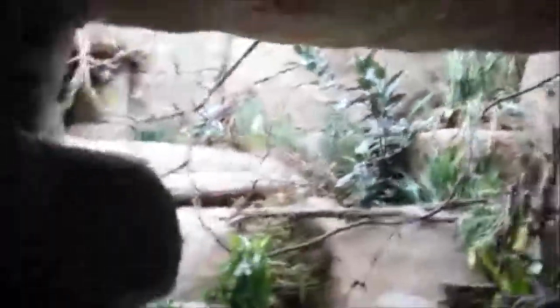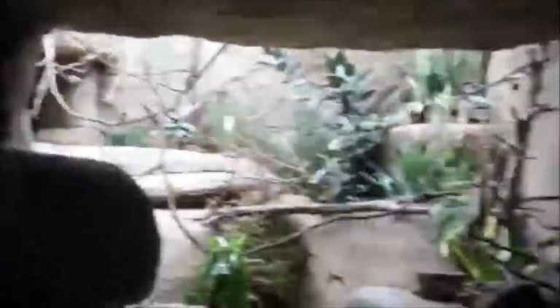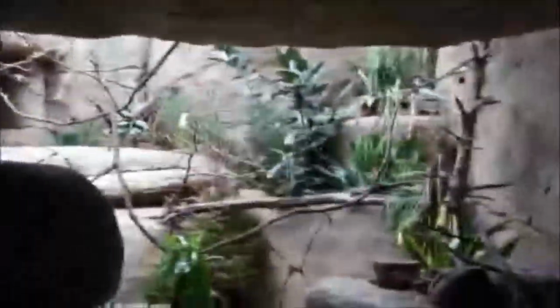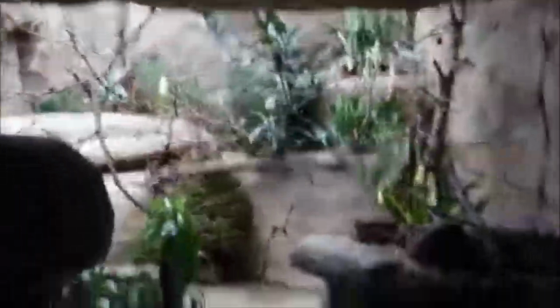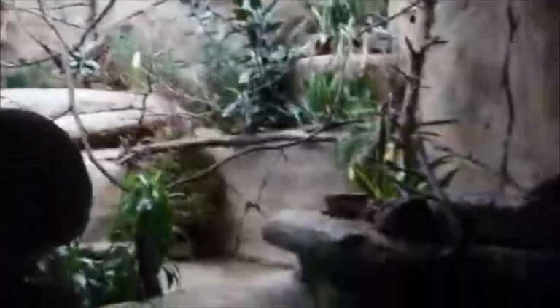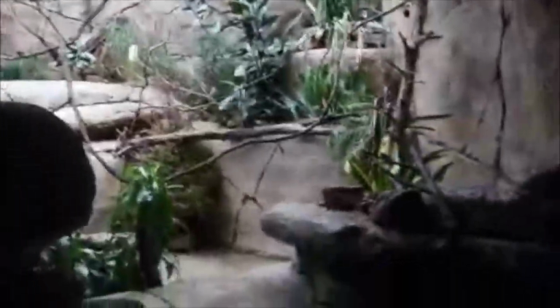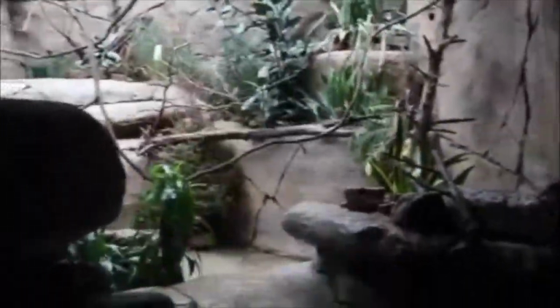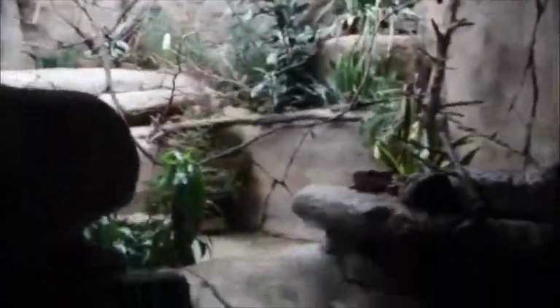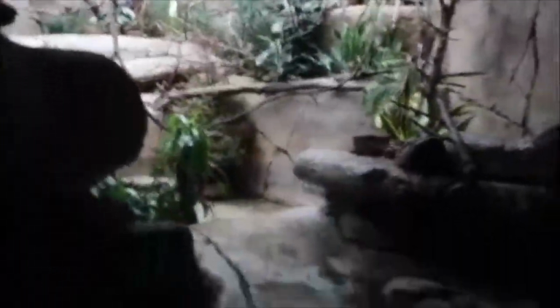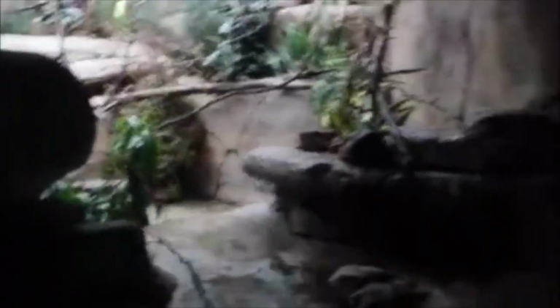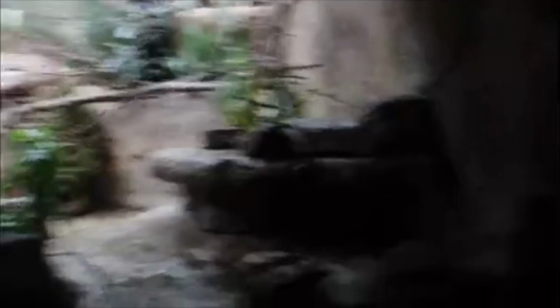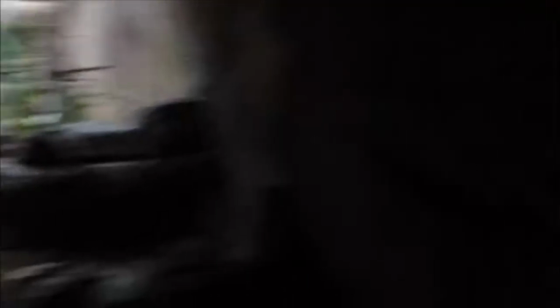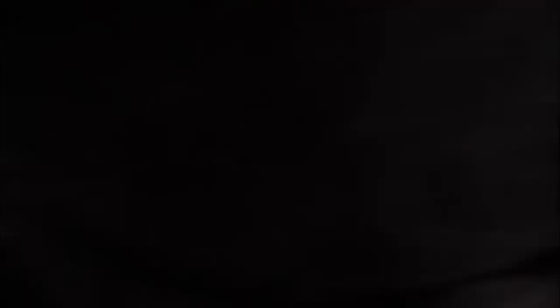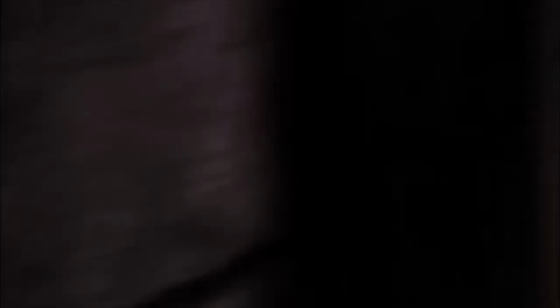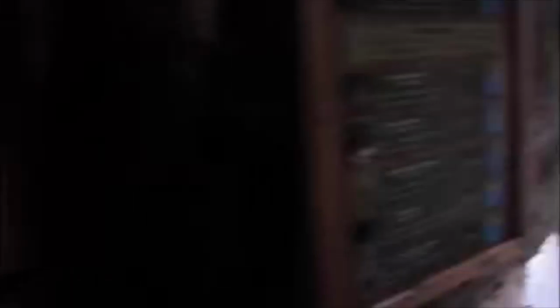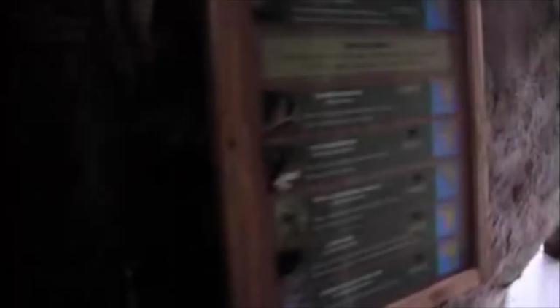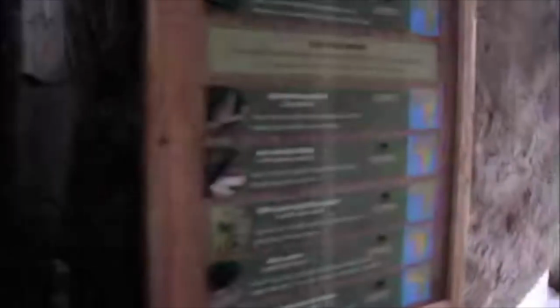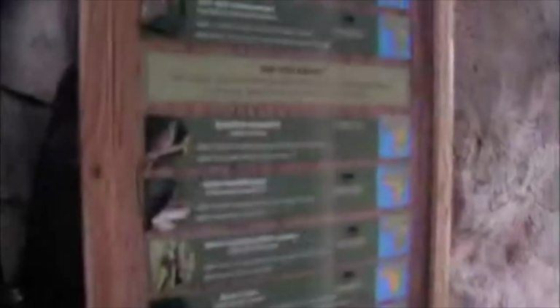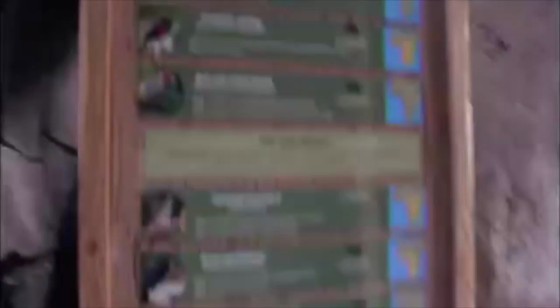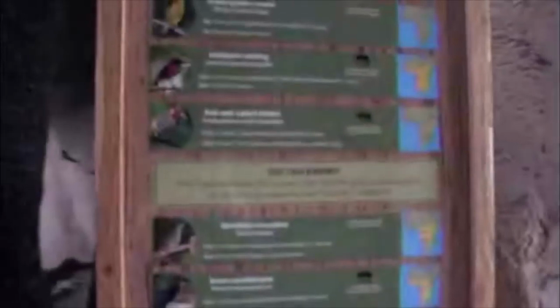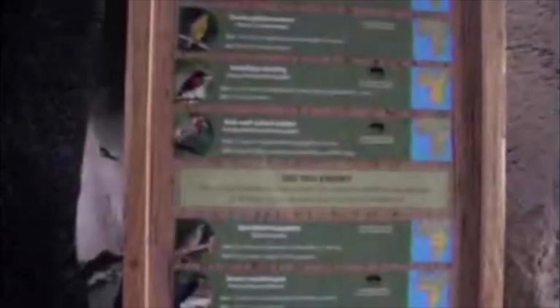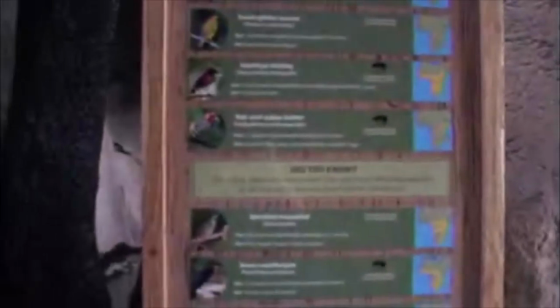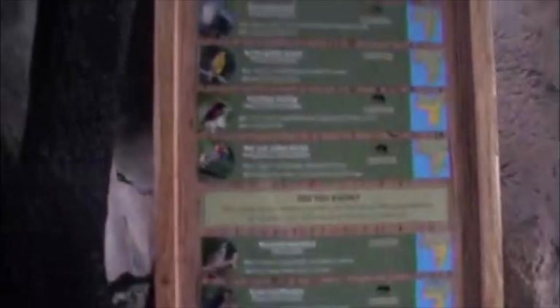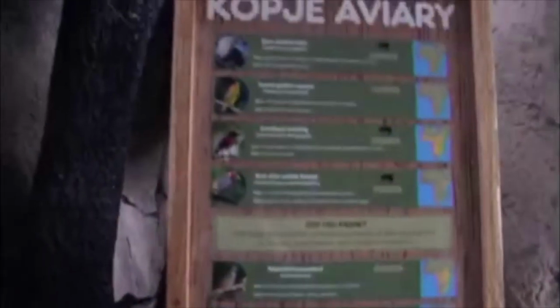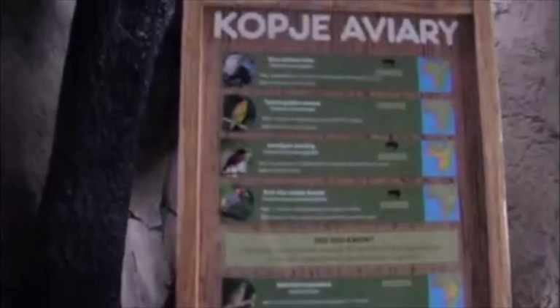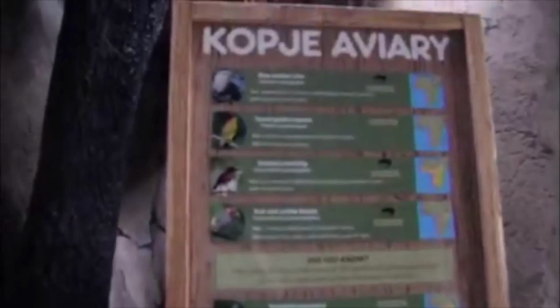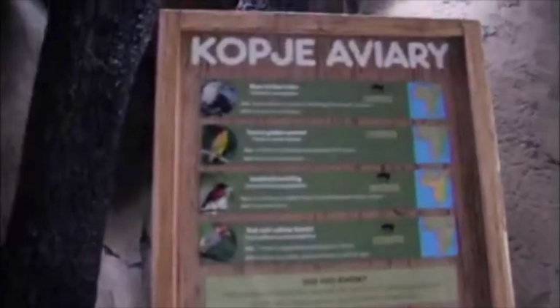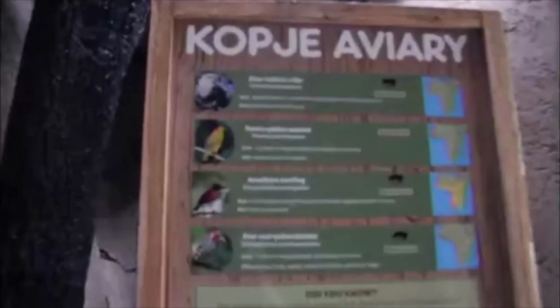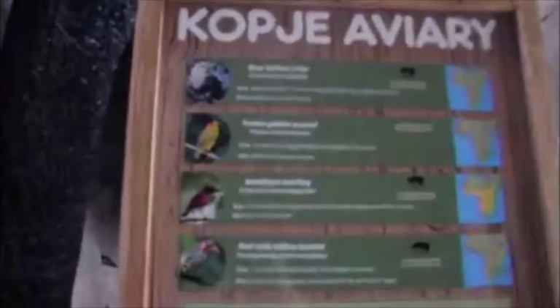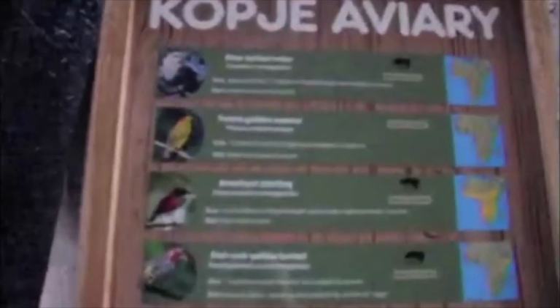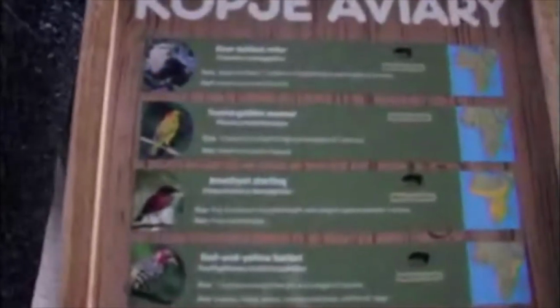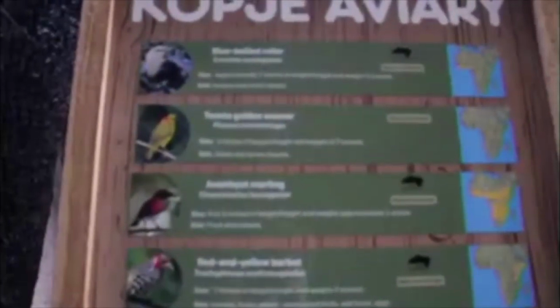The Dallas Zoo, like many zoos in North America, has an aviary where visitors can see birds.